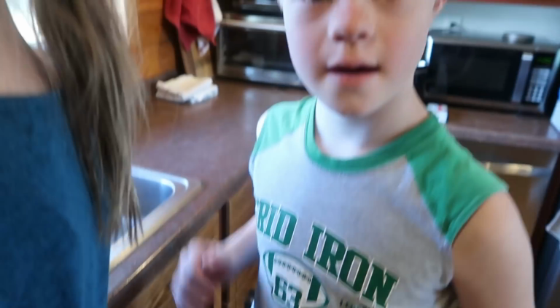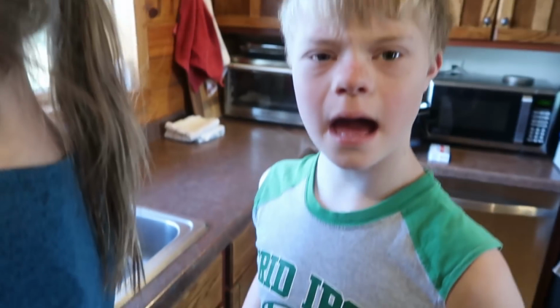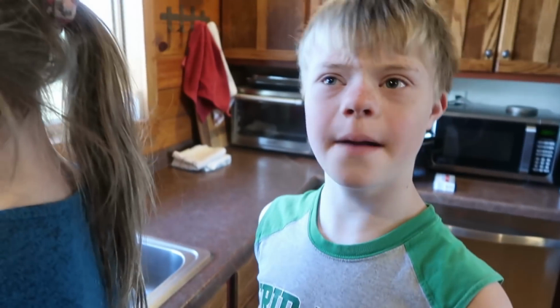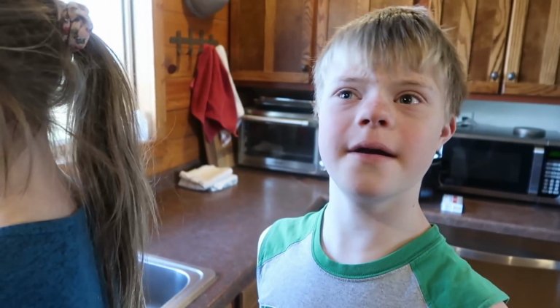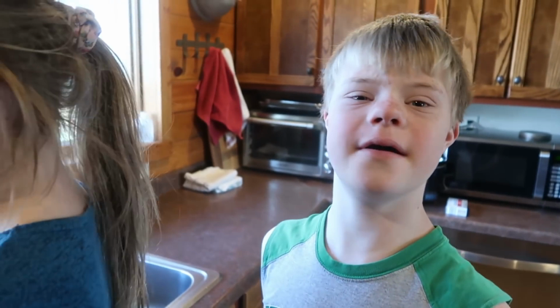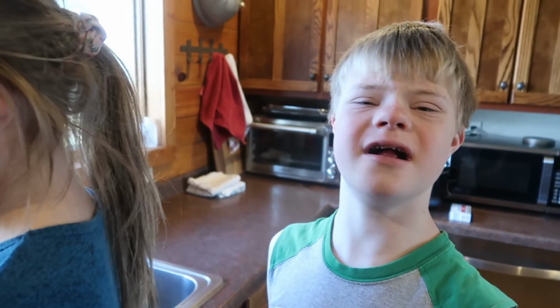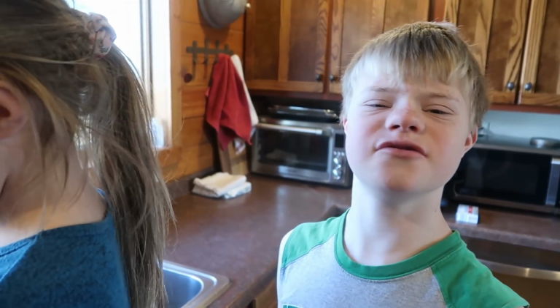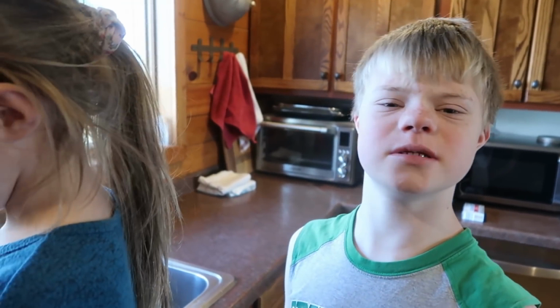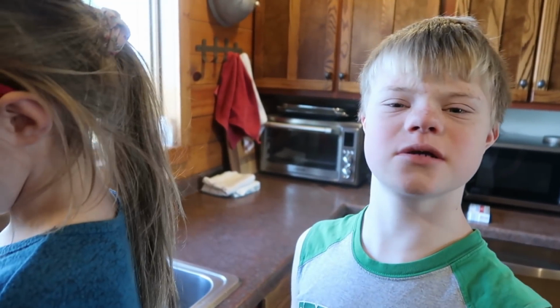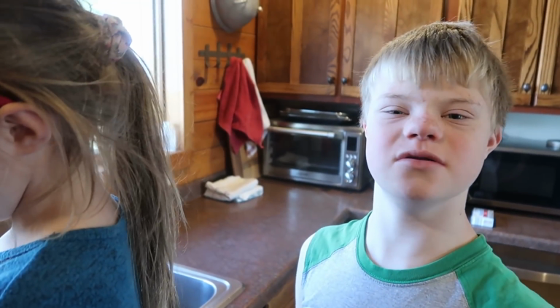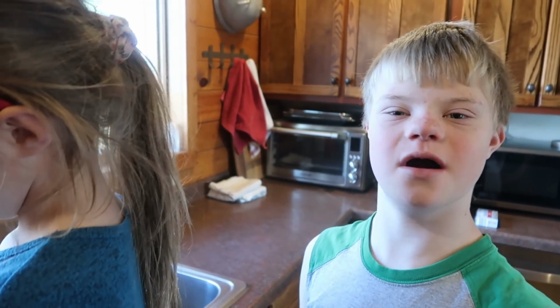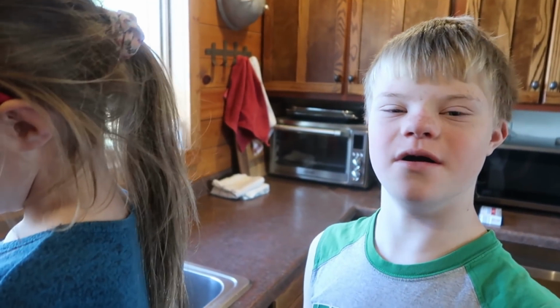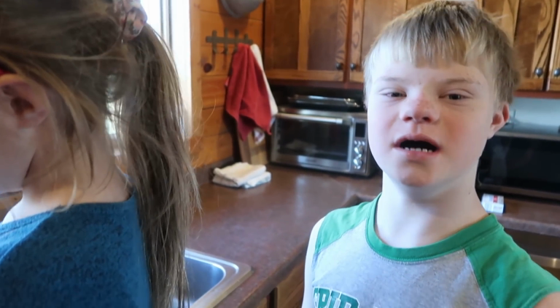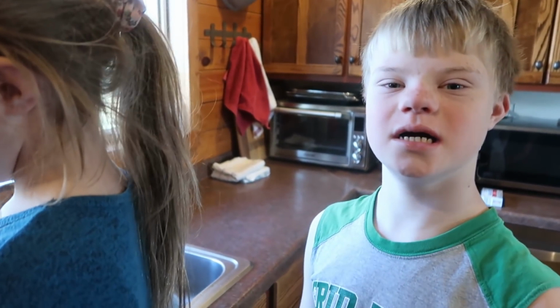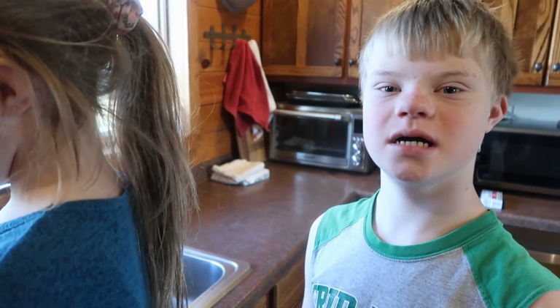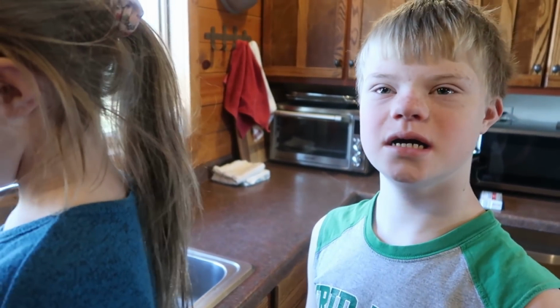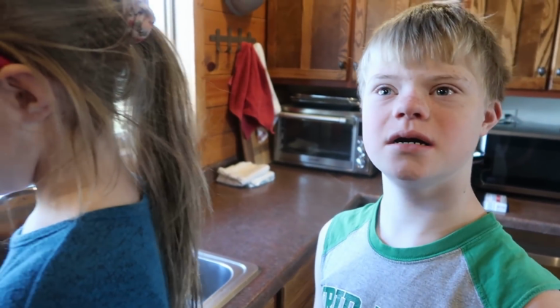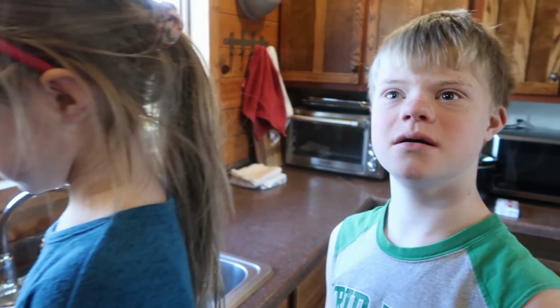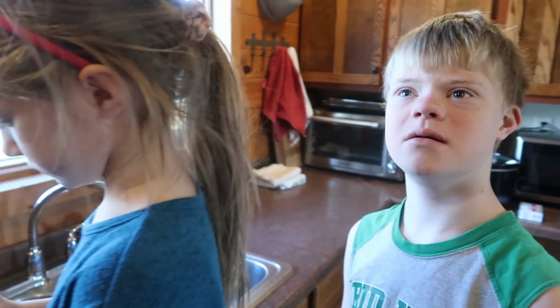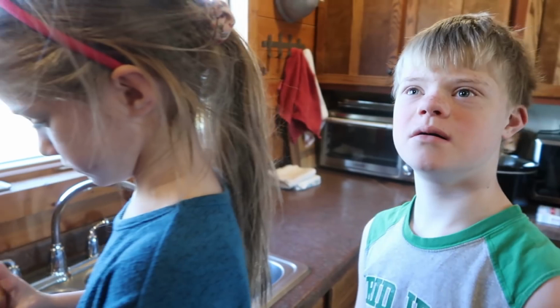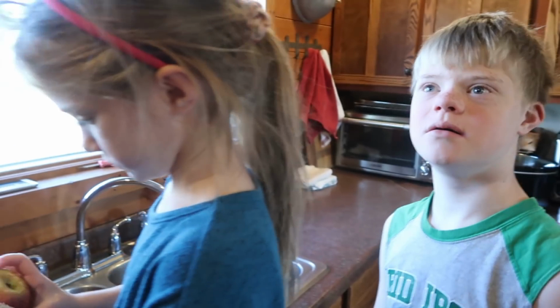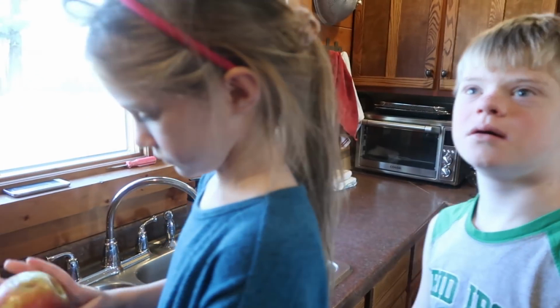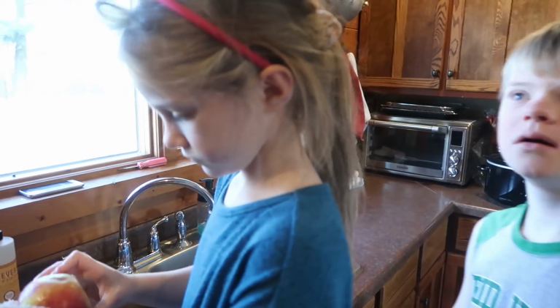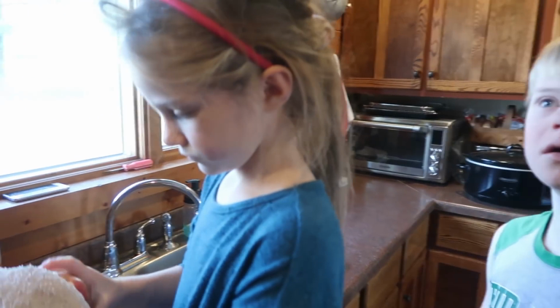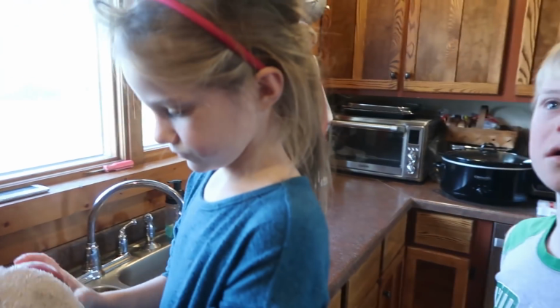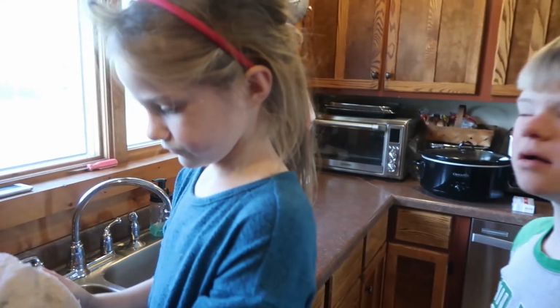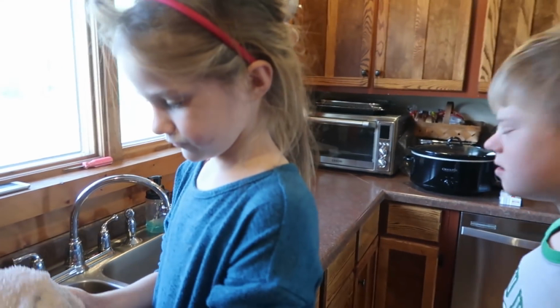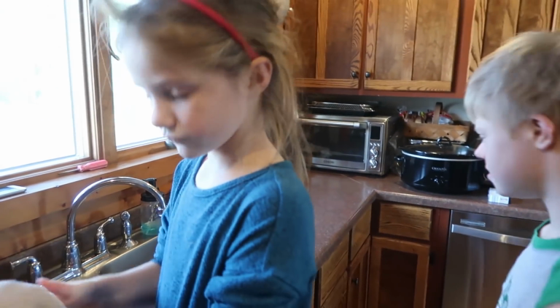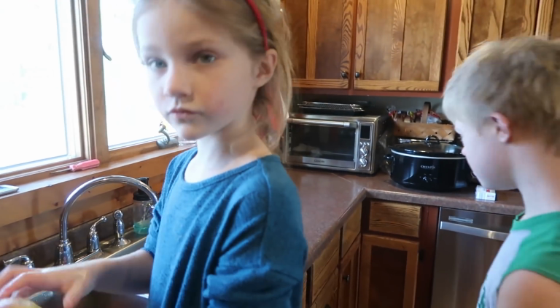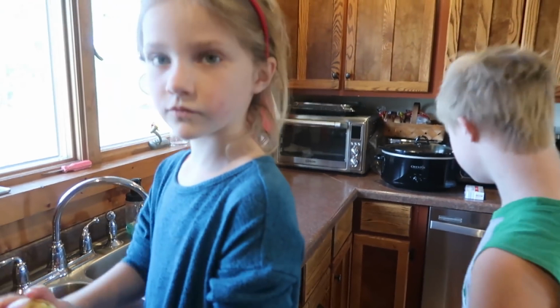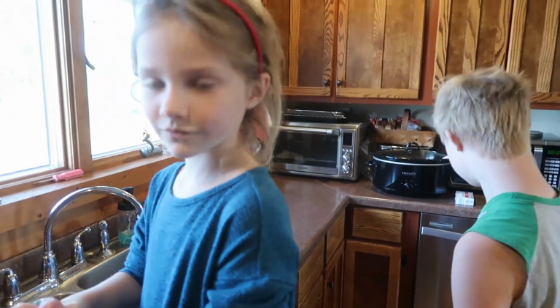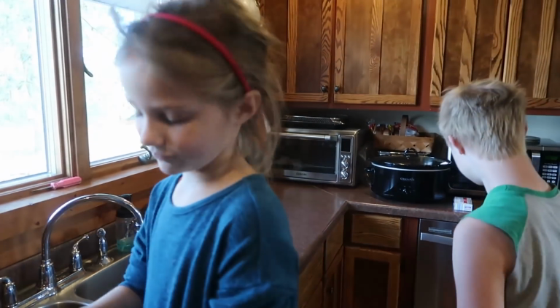As soon as that box is all washed up, you guys are good to go. Just call Noah. We're going to see Noah today too when we go trick-or-treating.